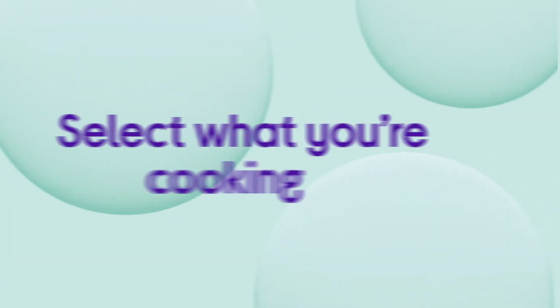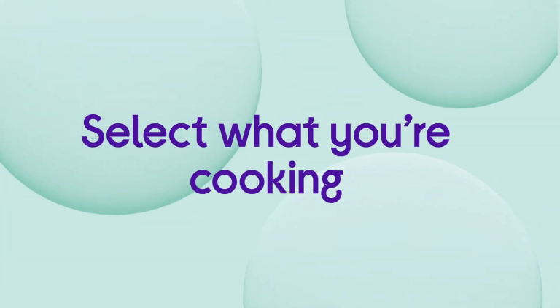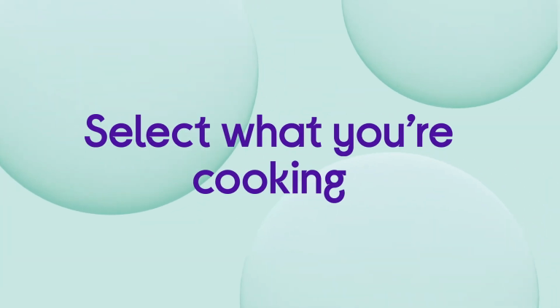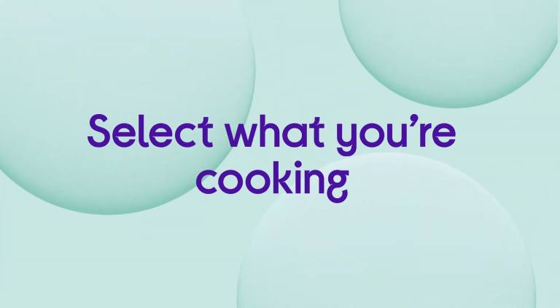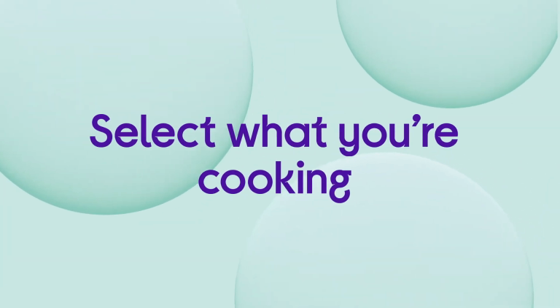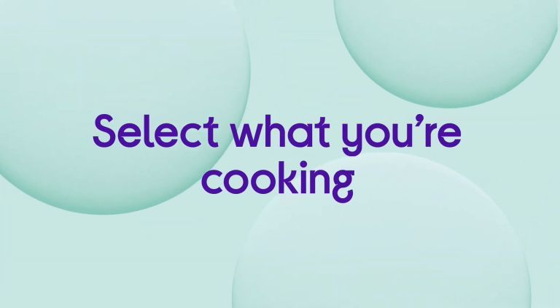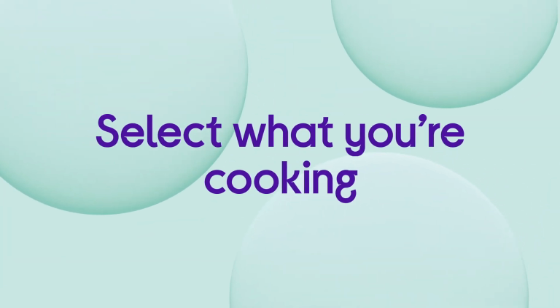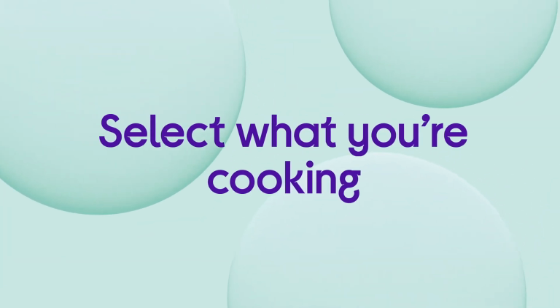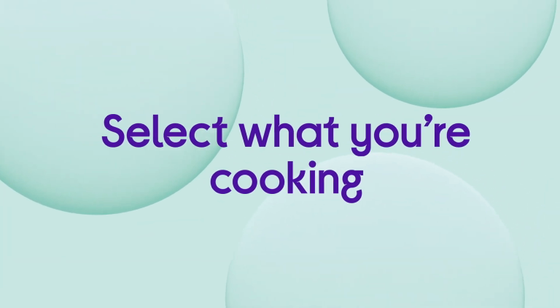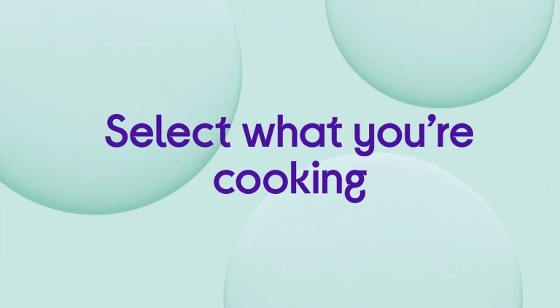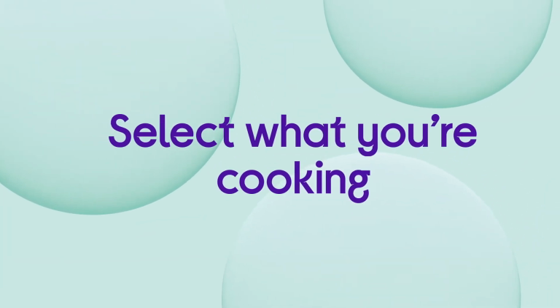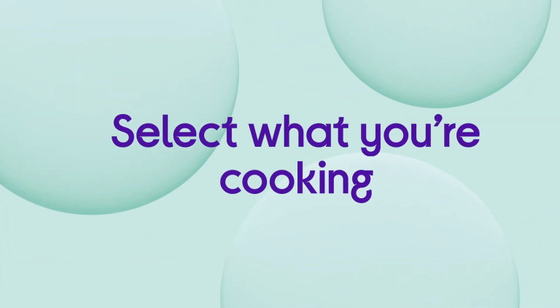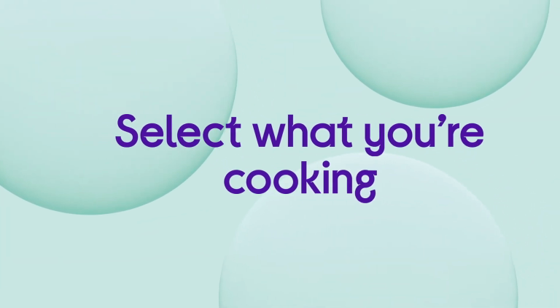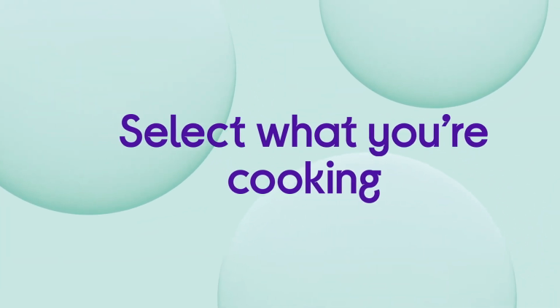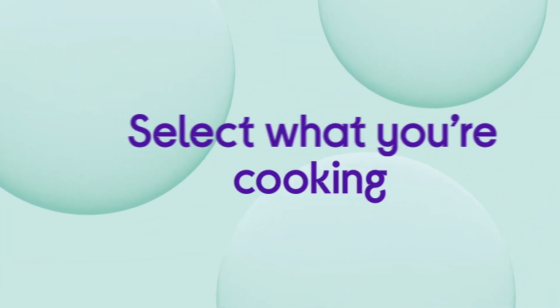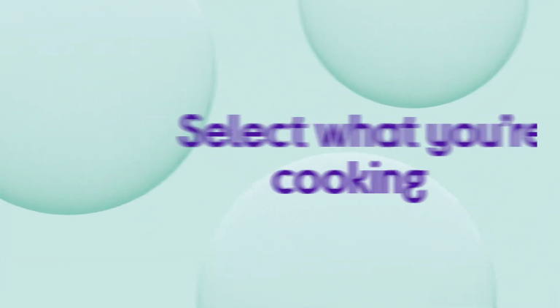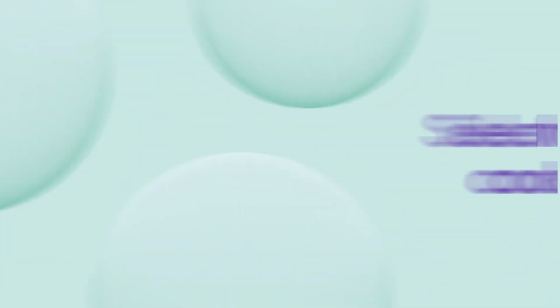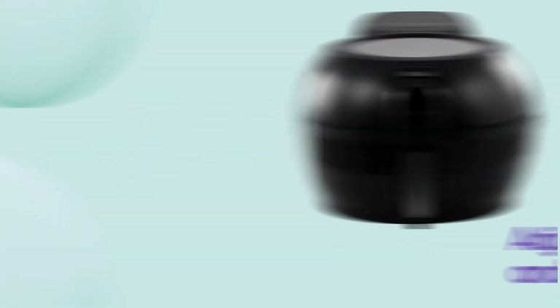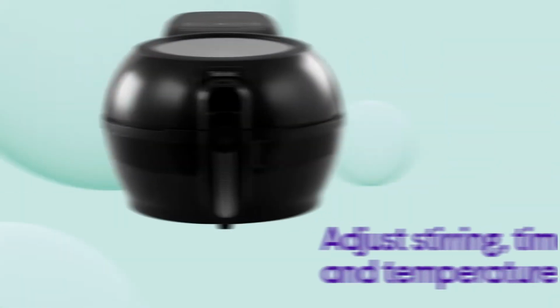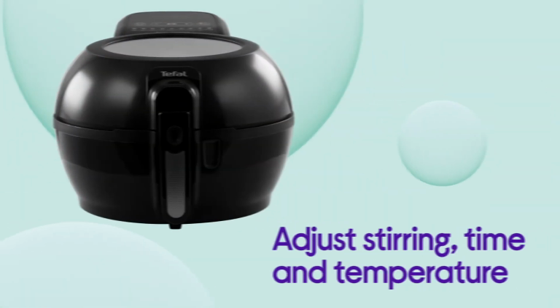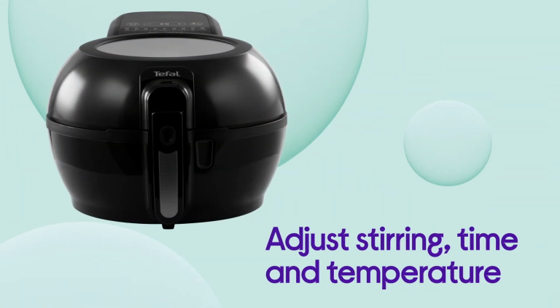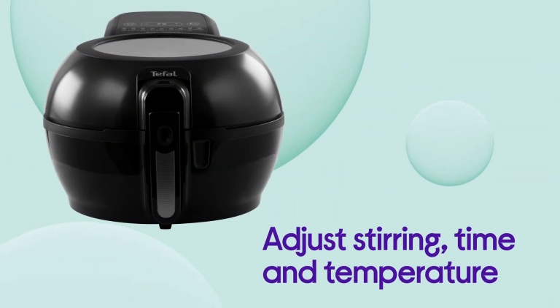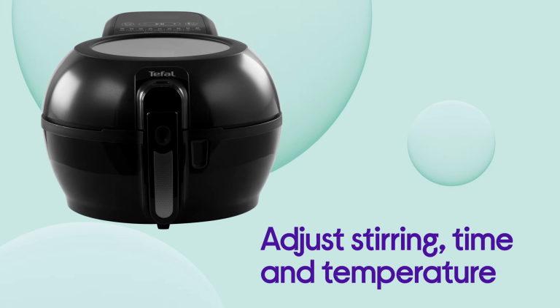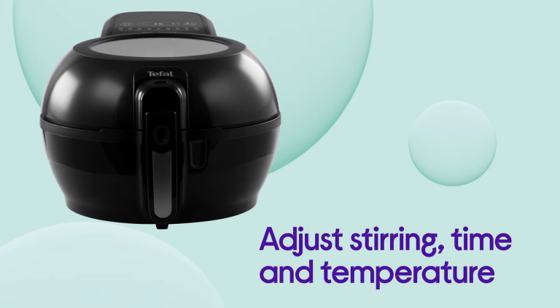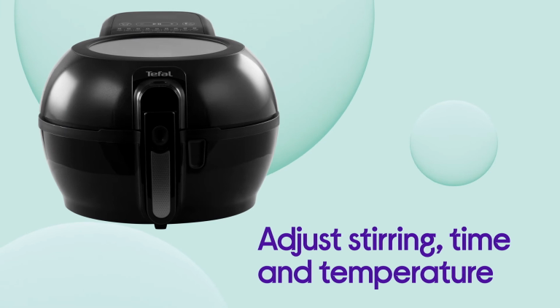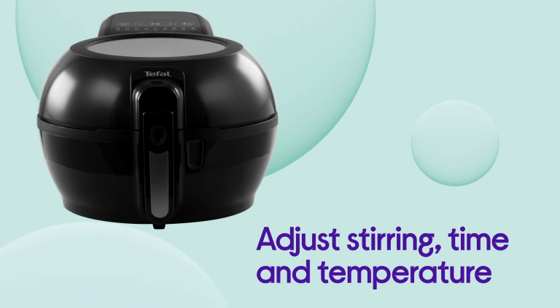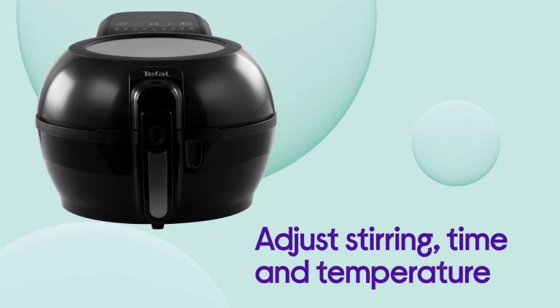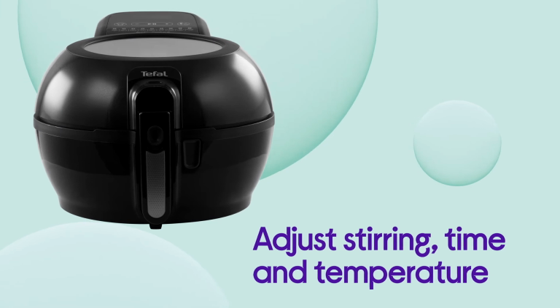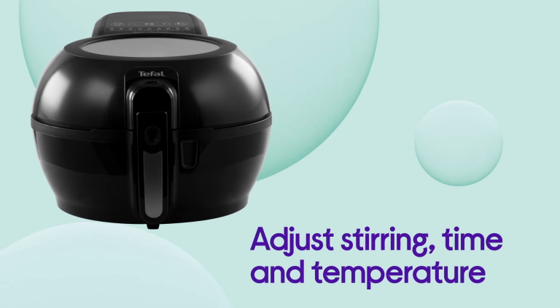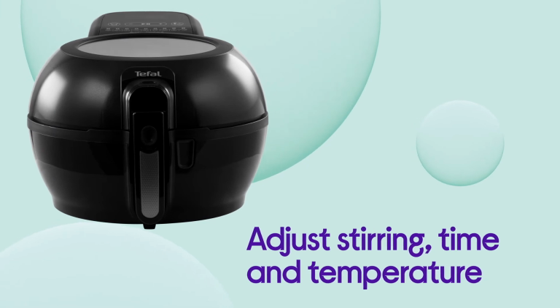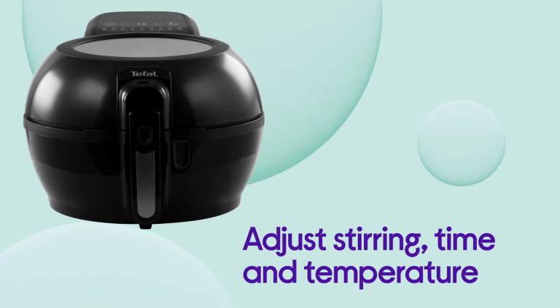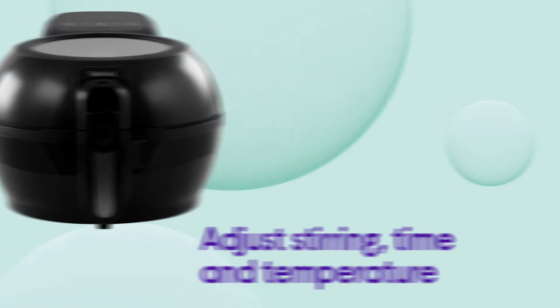All you need to do is select the item you're cooking and it does the rest, taking care of stirring, cooking time and temperature.